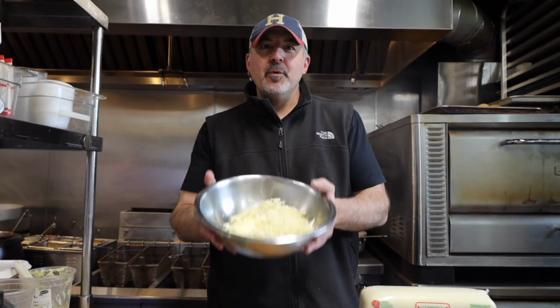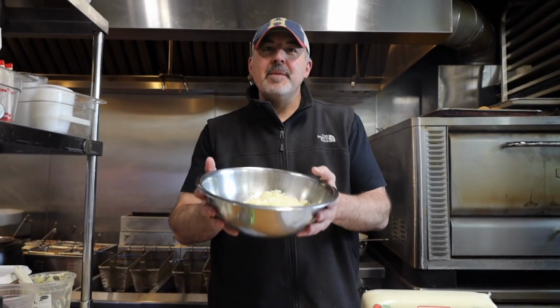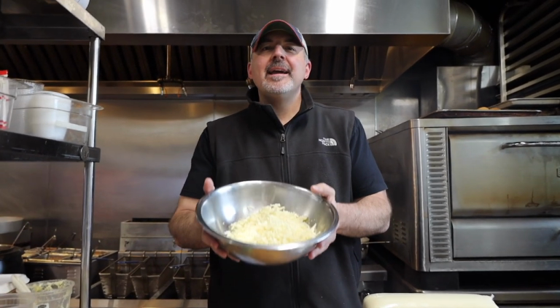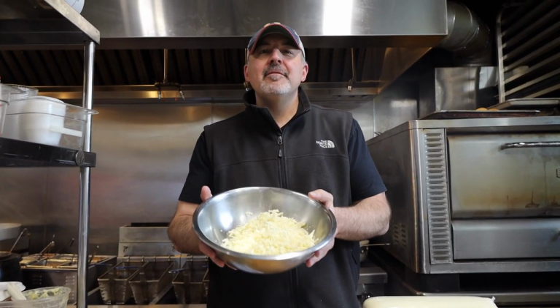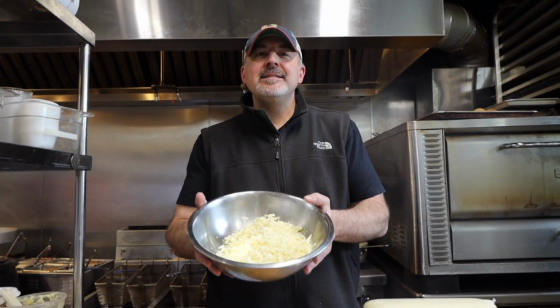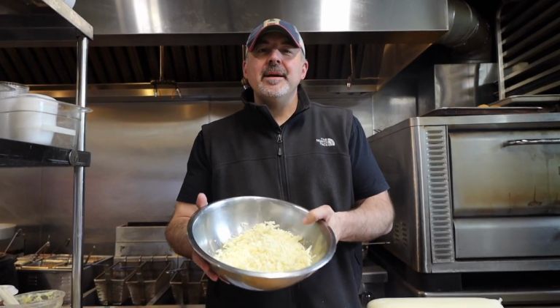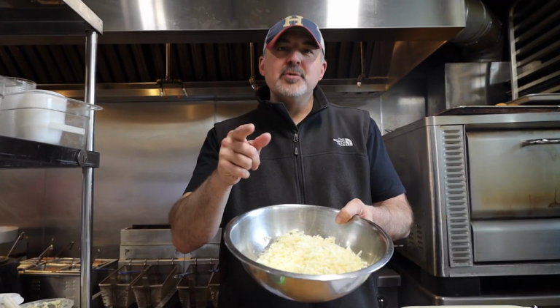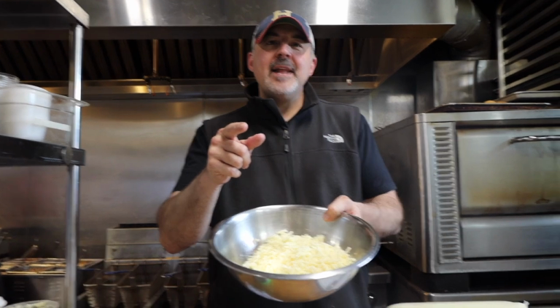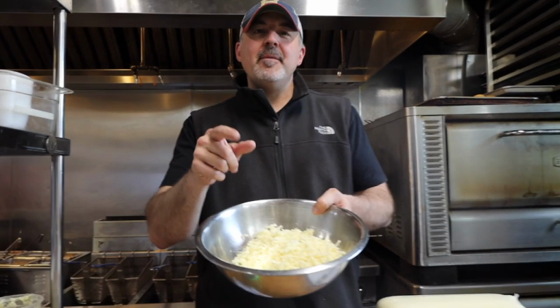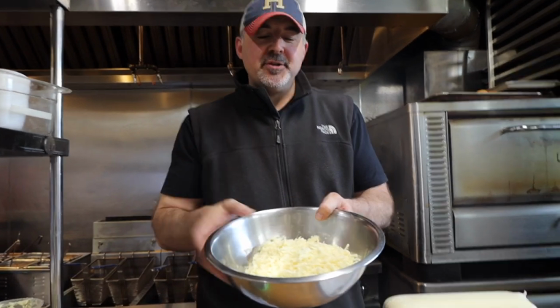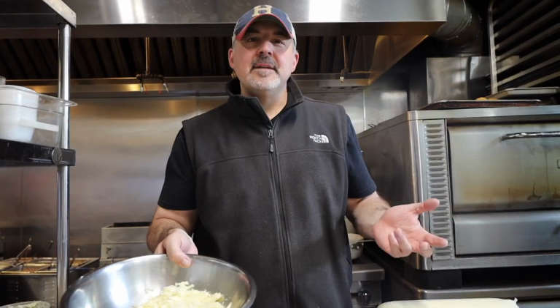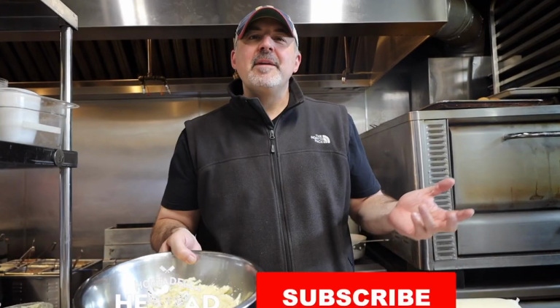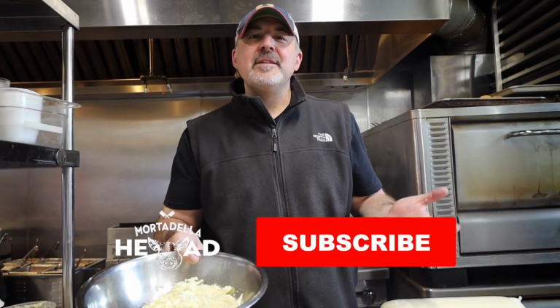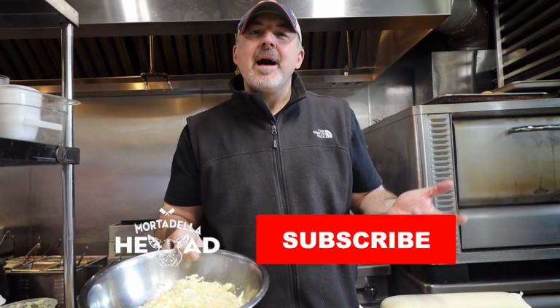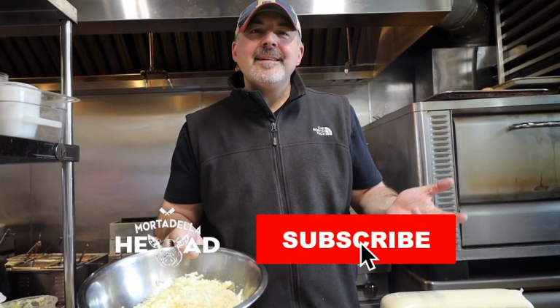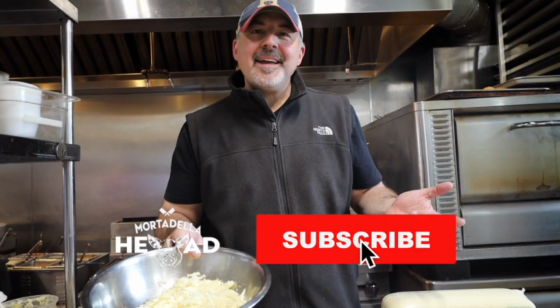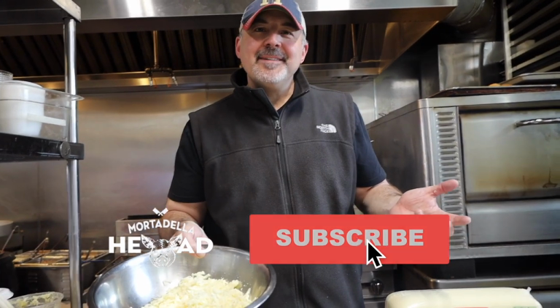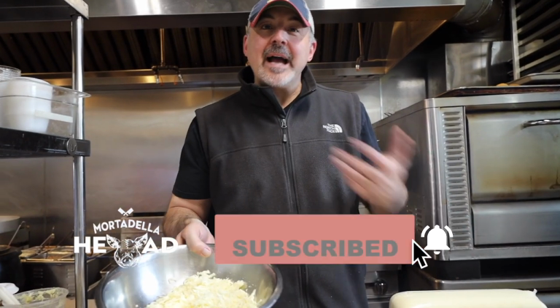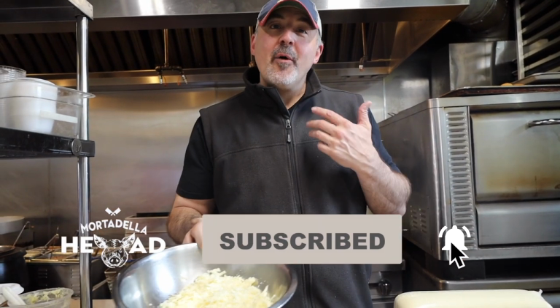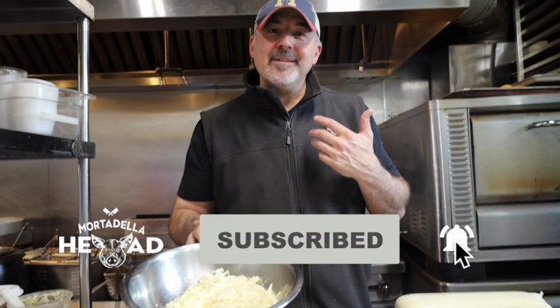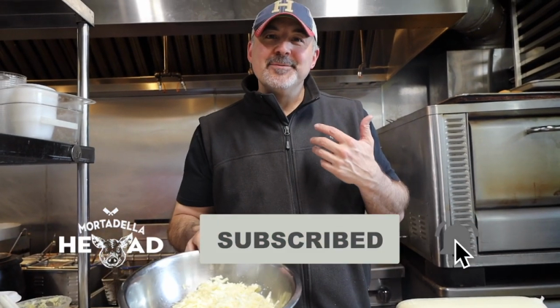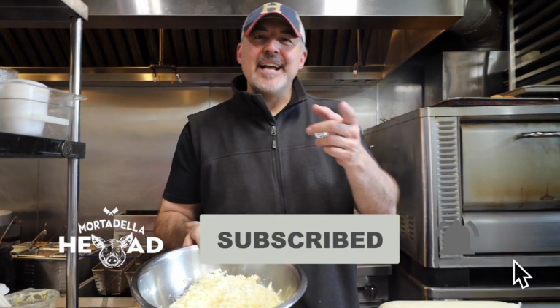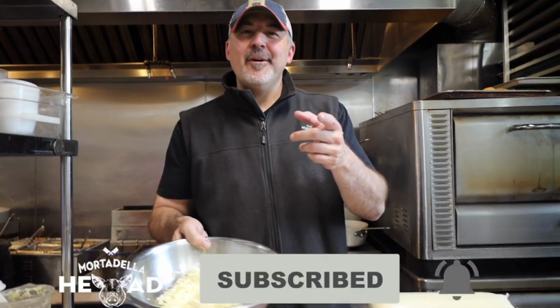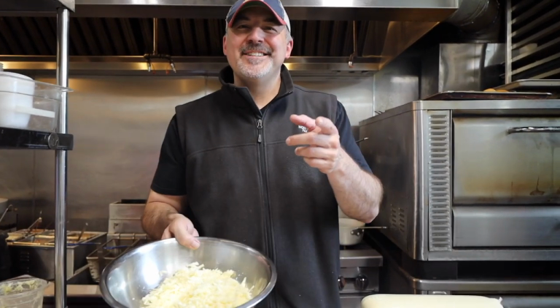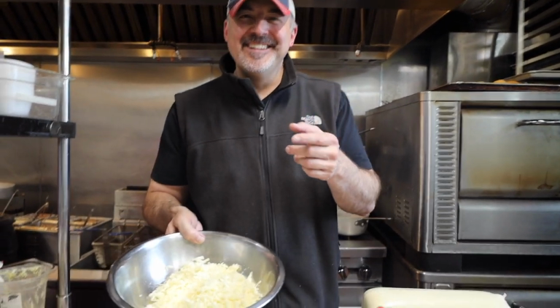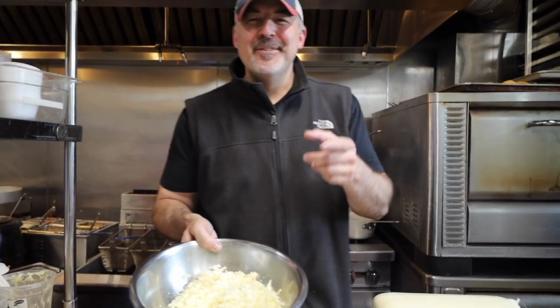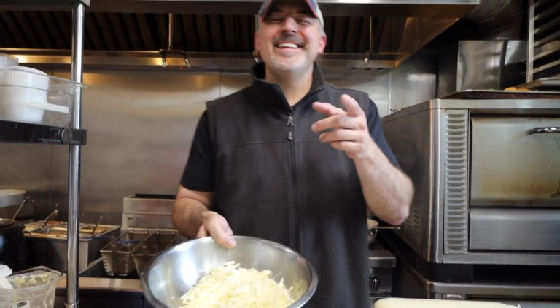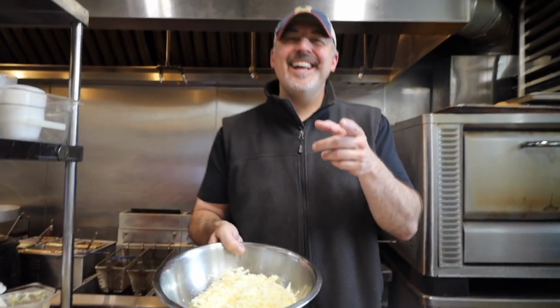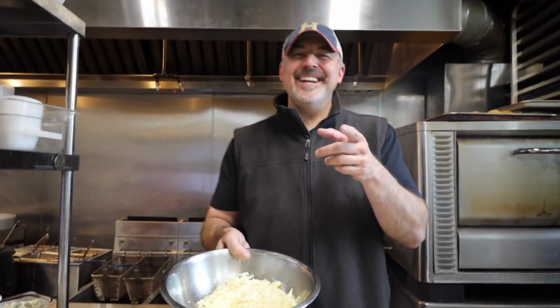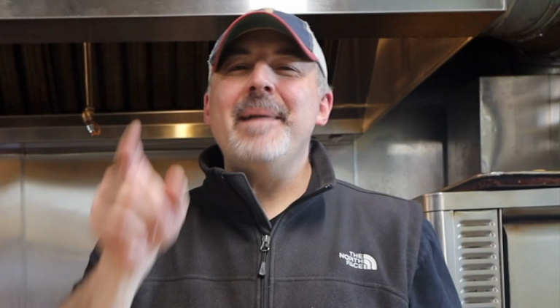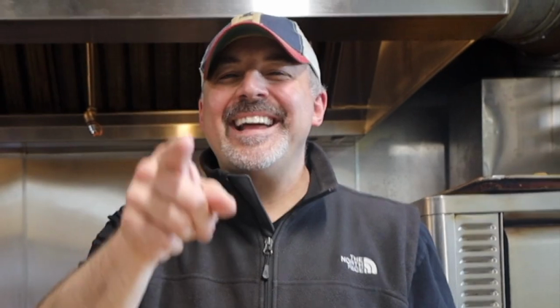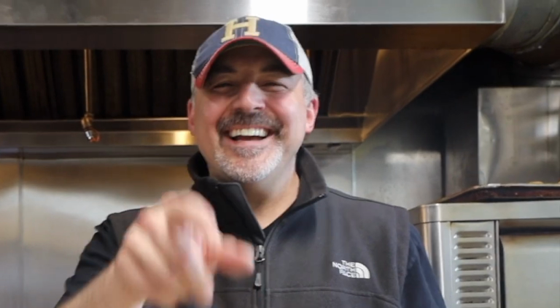So when you're making a recipe, use that information. Does everybody feel smarter today? I know I do. Thanks for watching. Mortadella Head — make it nice.